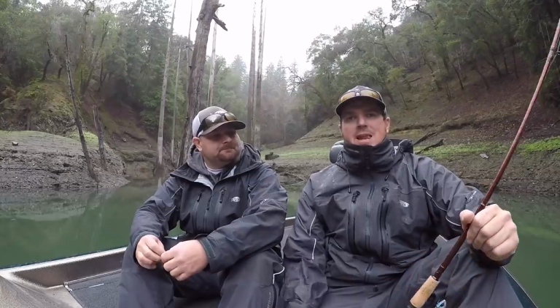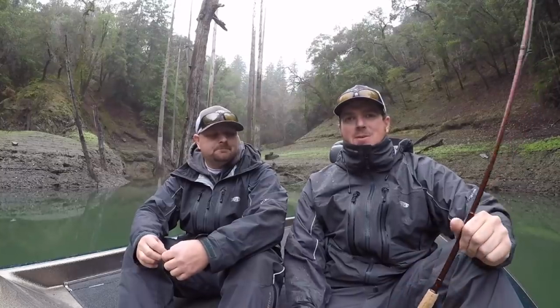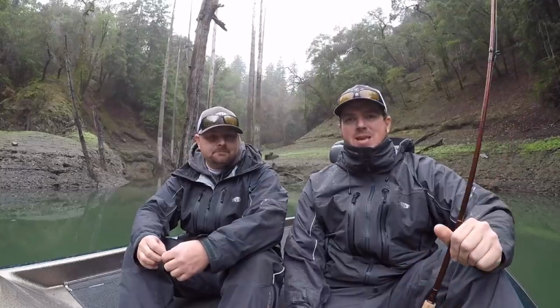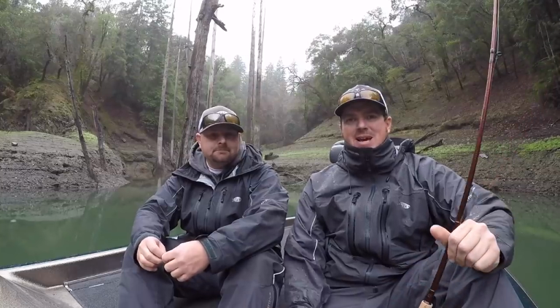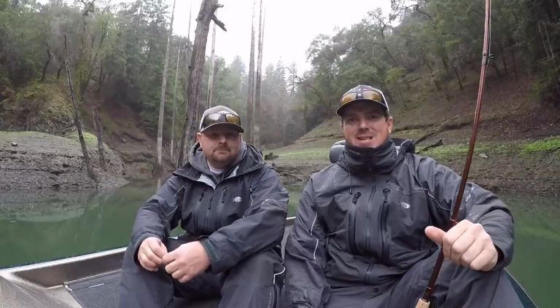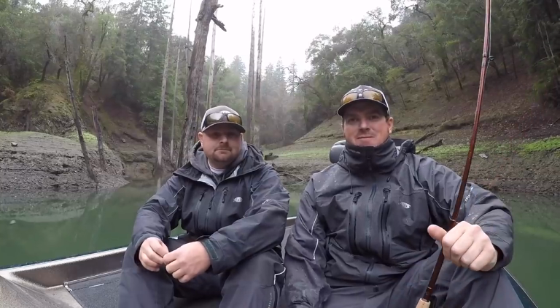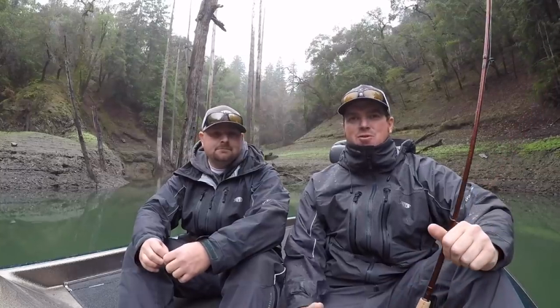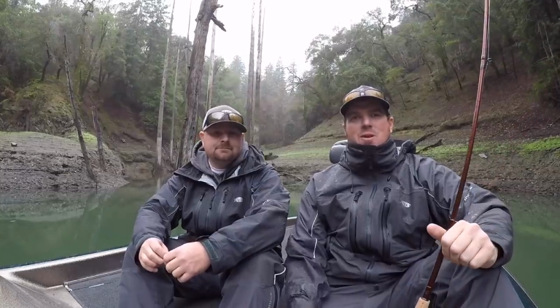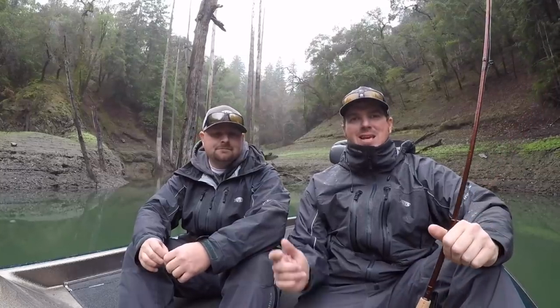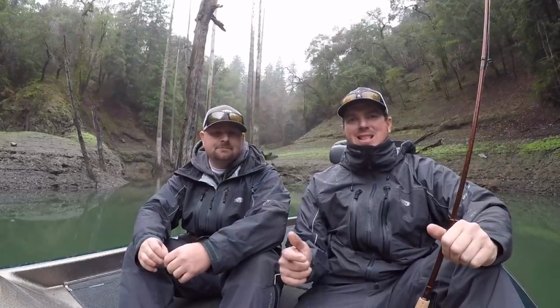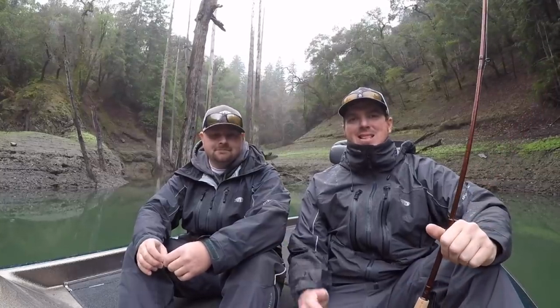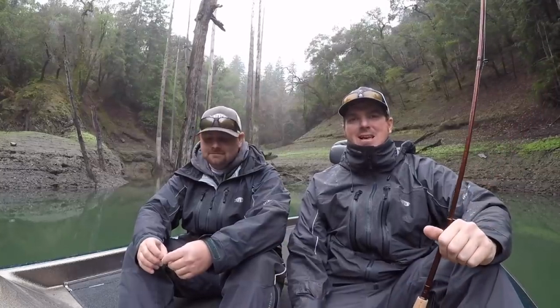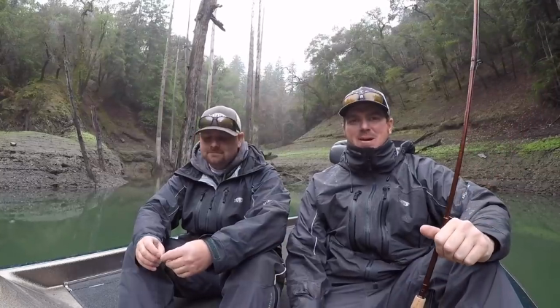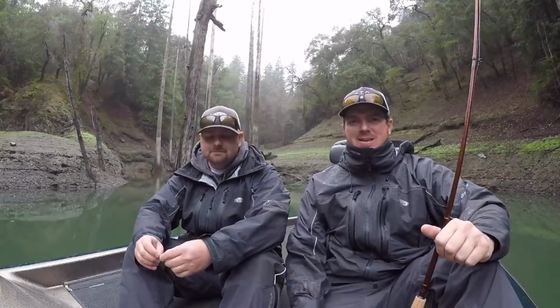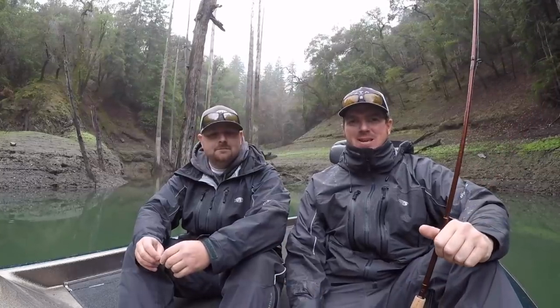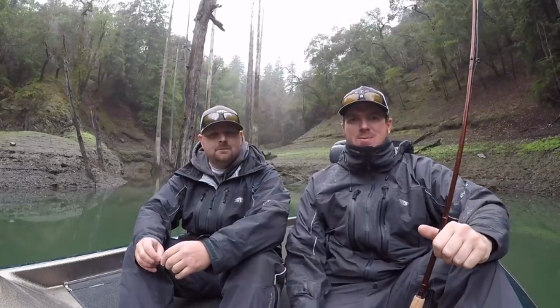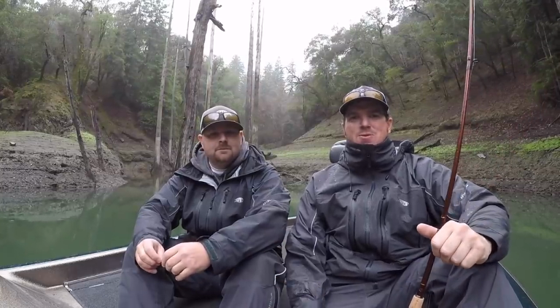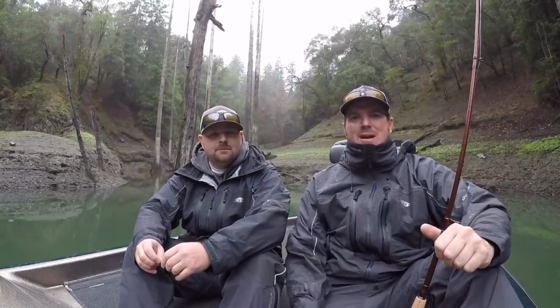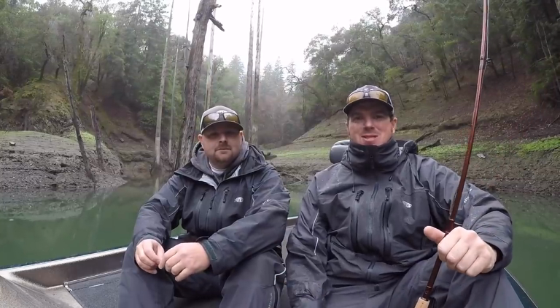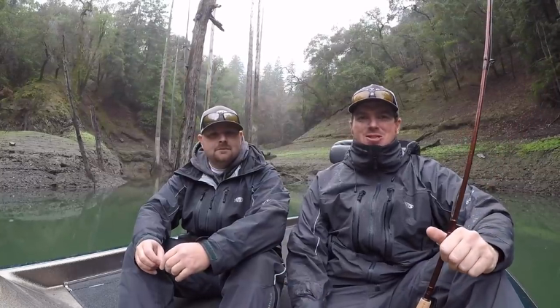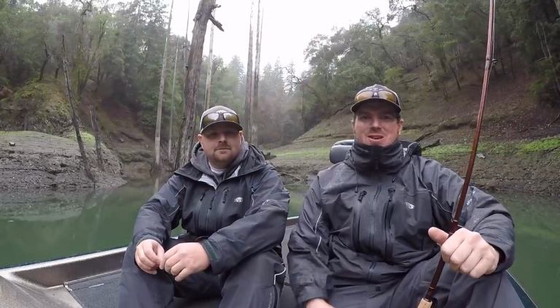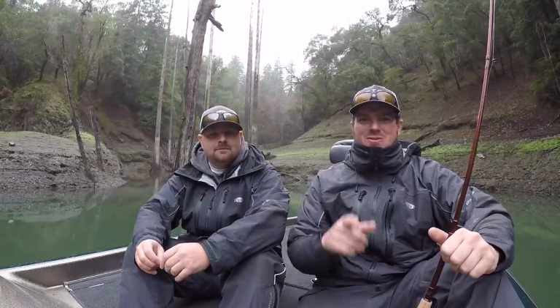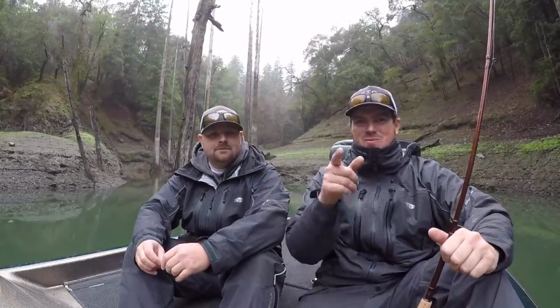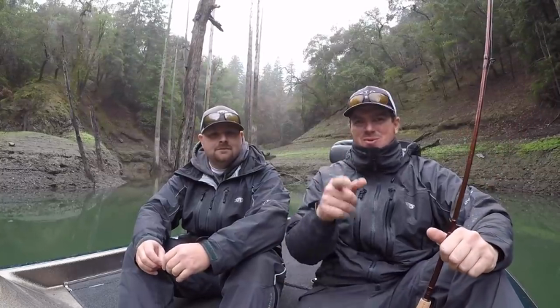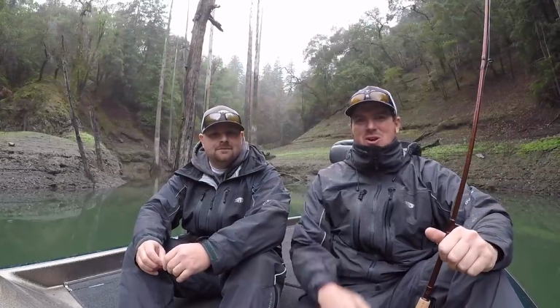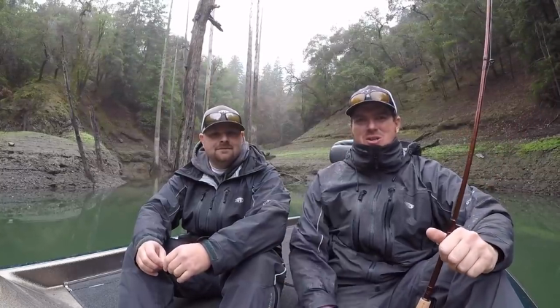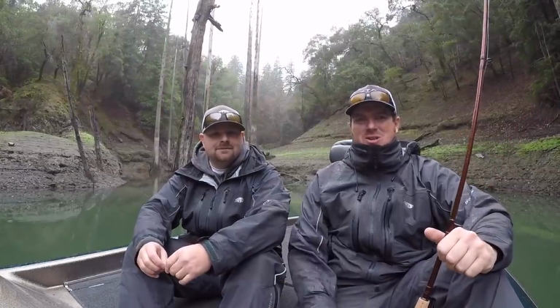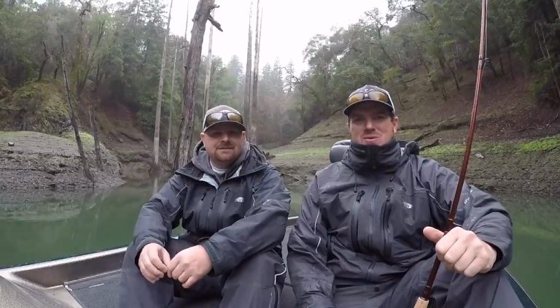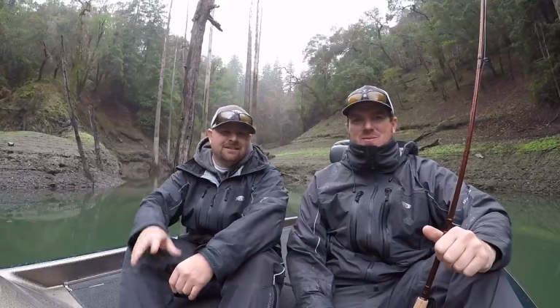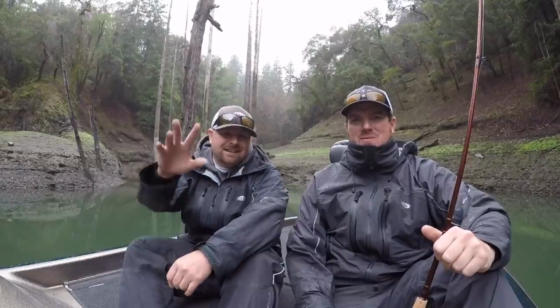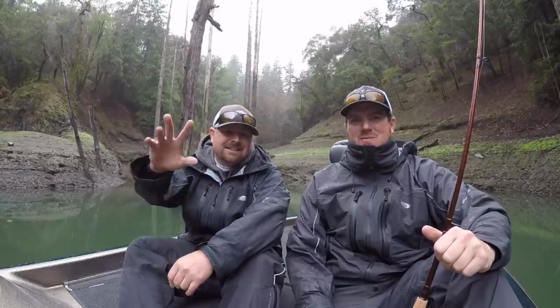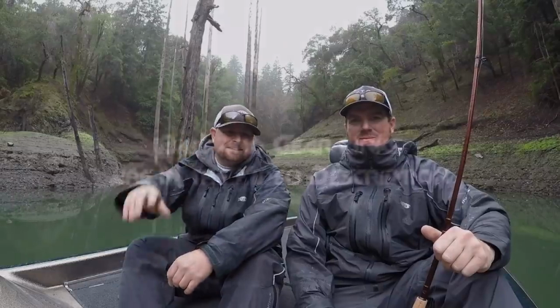So upgrade your tackle, upgrade your hardware. It's a fun way to fish in the wintertime when it's cold and you want to make those fish react - a blade bait is a great bait to go to. We hope that helps, guys. If you enjoyed it, hit that like button, subscribe to the channel, and we'll talk to you soon. Thanks, guys!